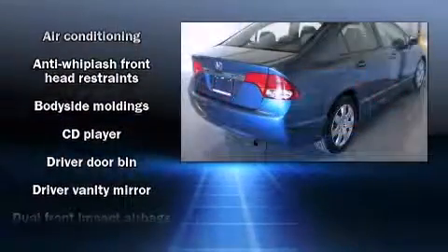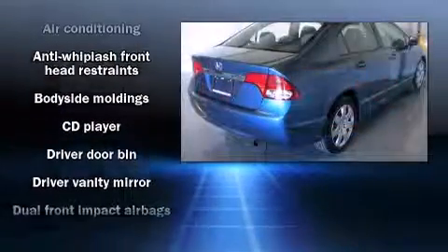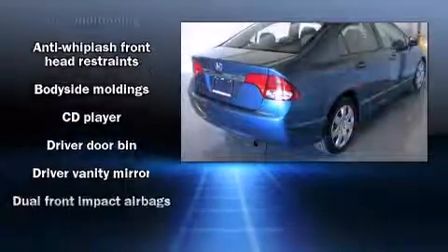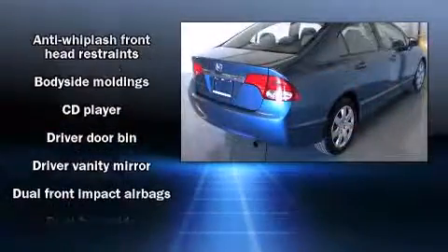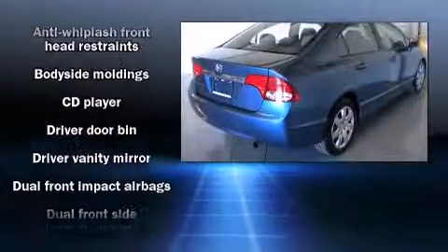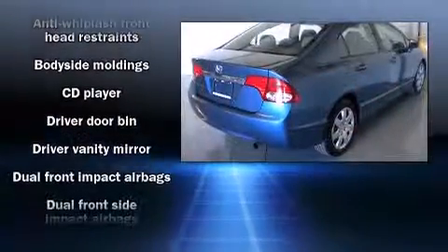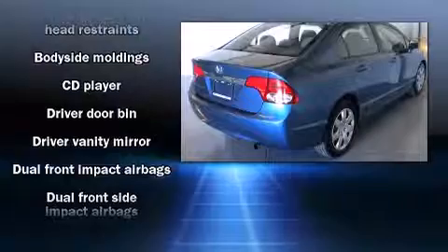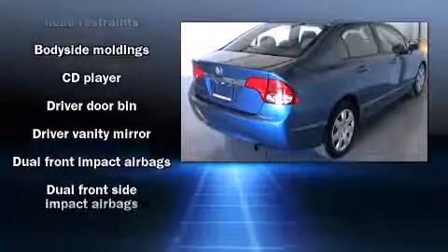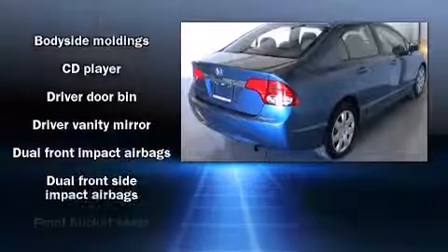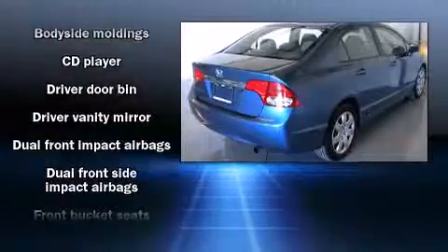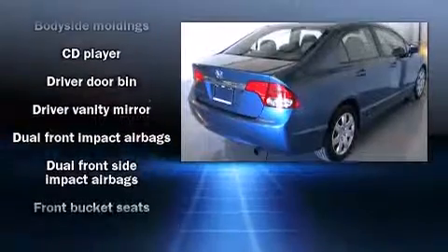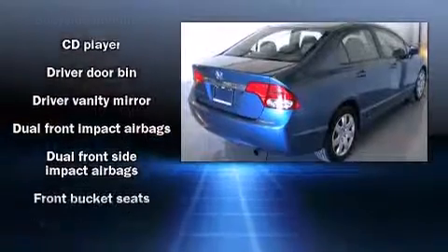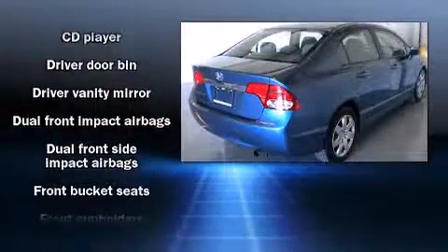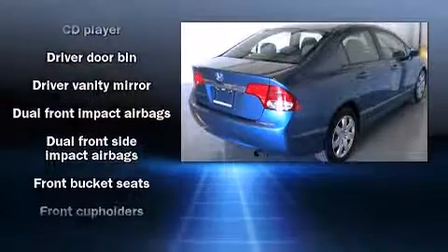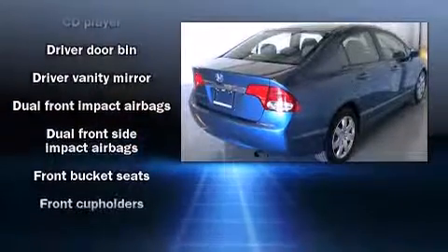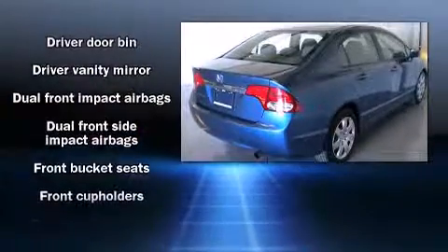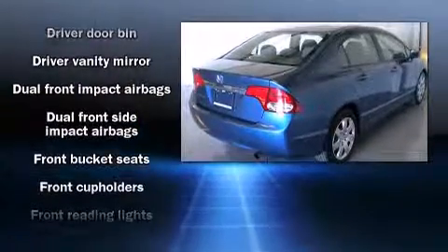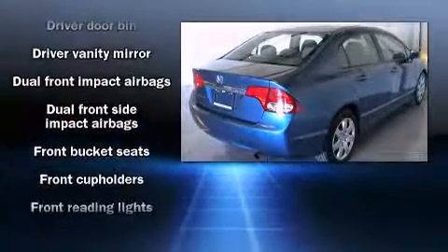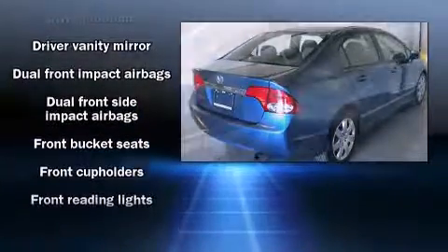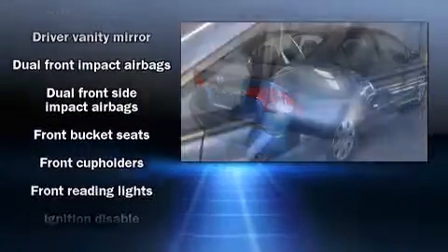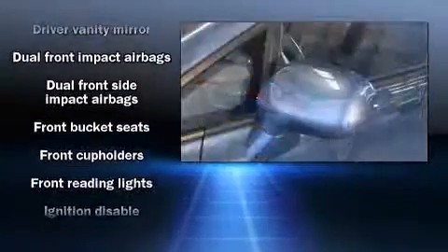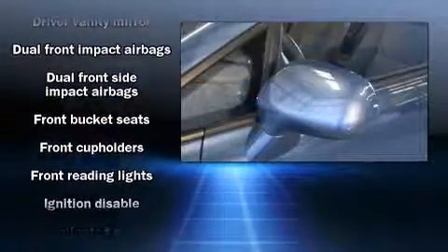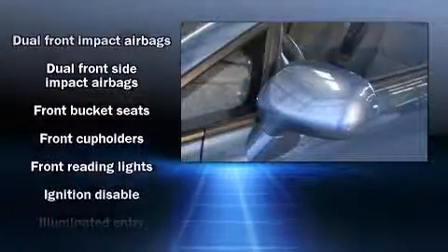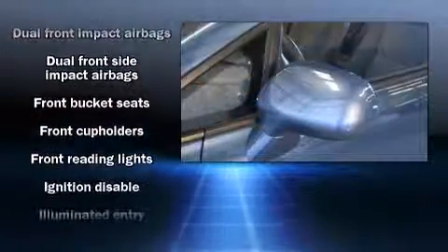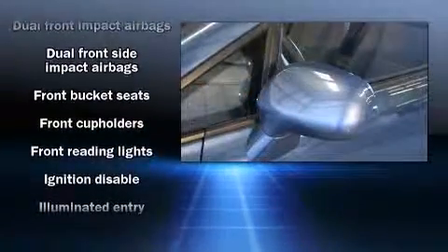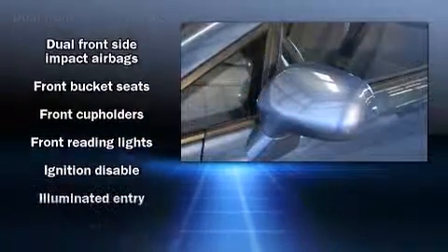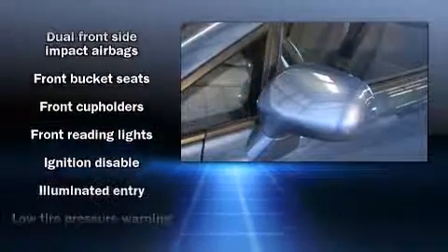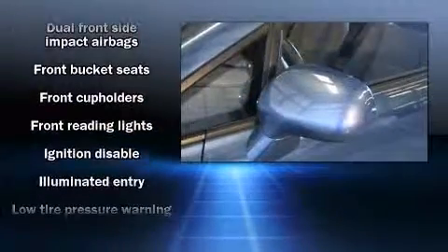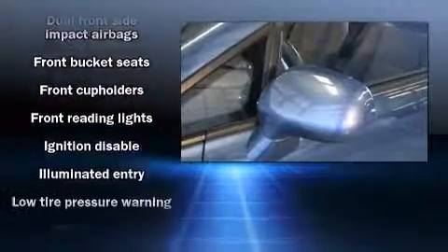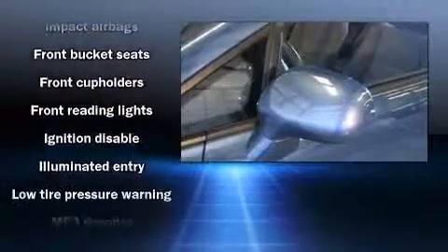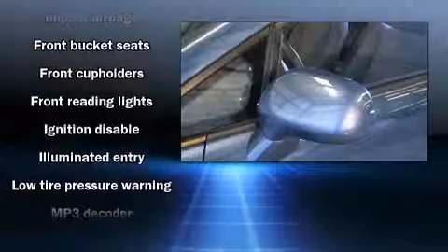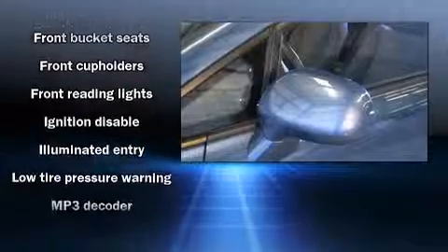The following features are included: front bucket seats, remote keyless entry, and cruise control.